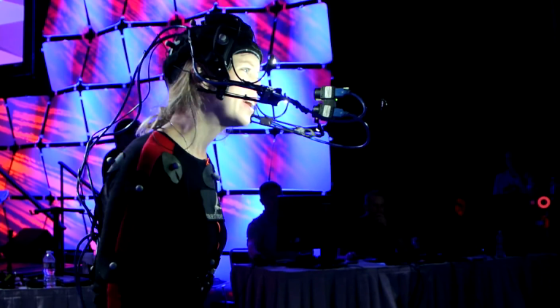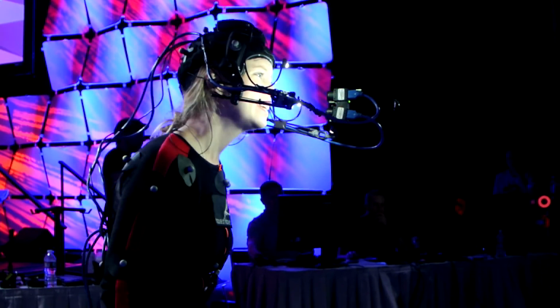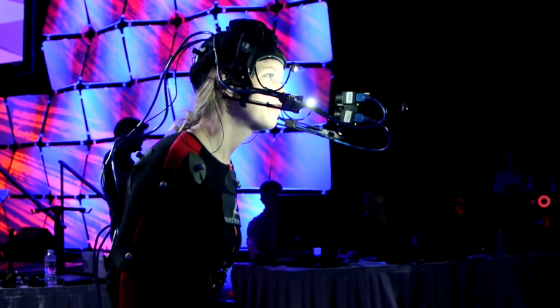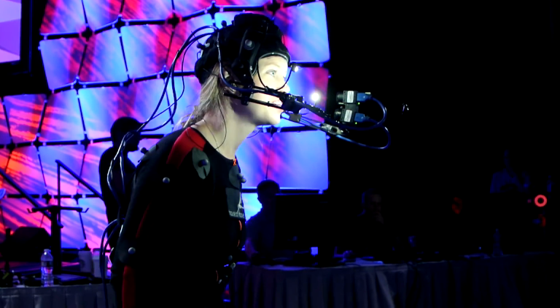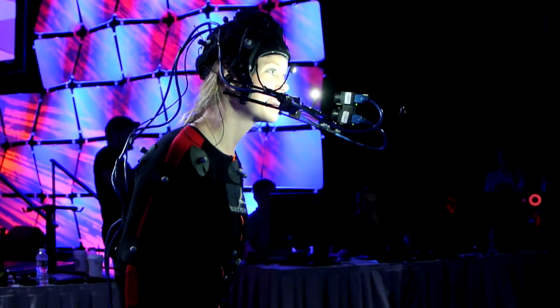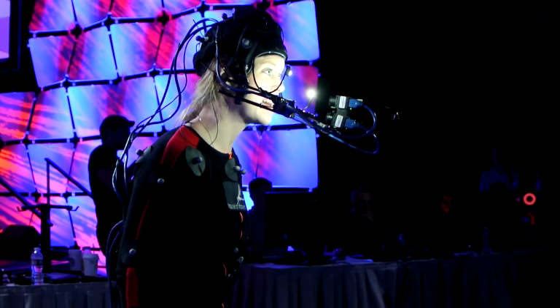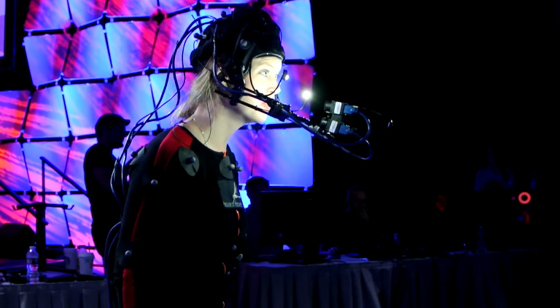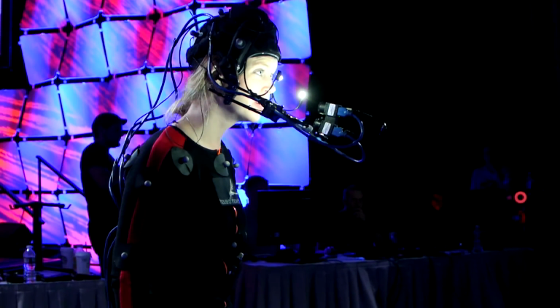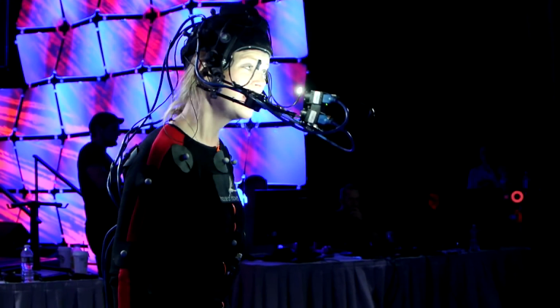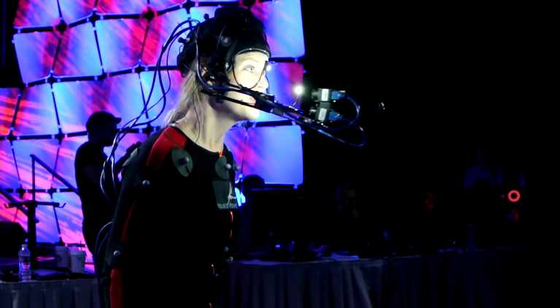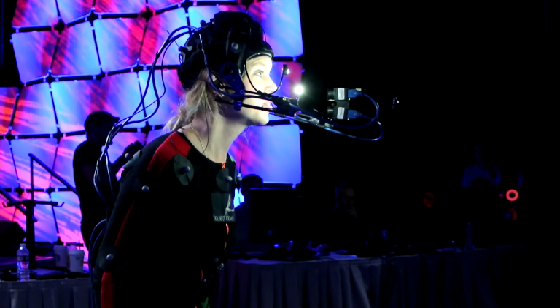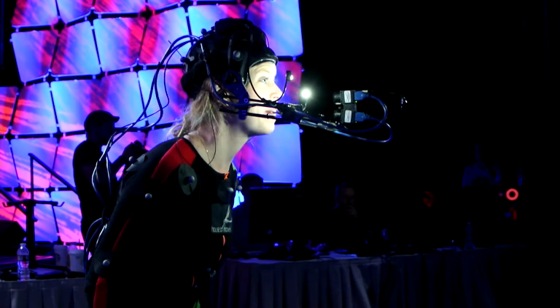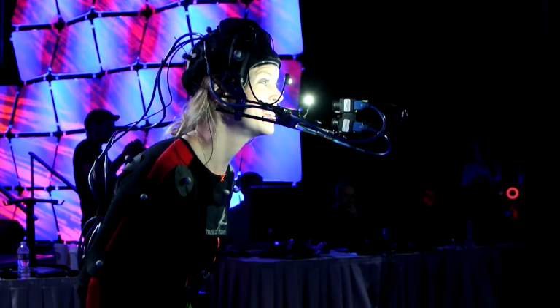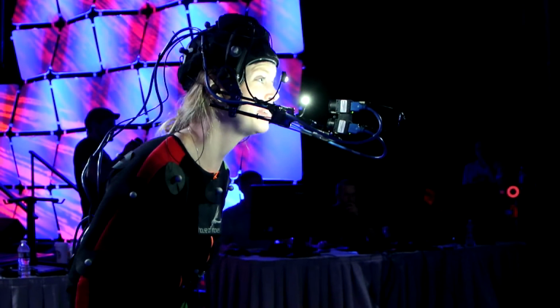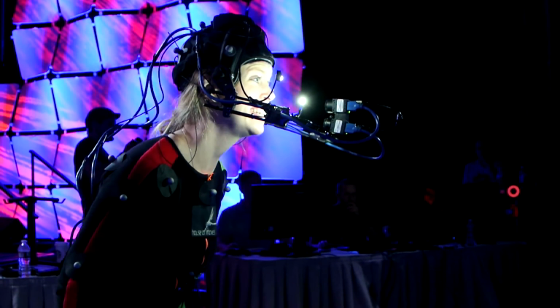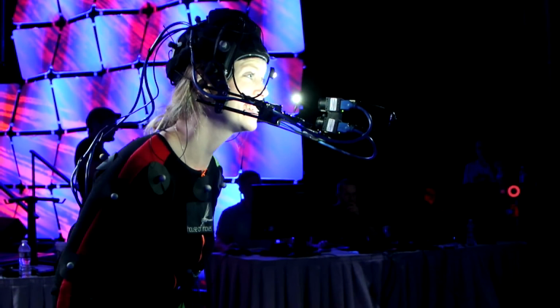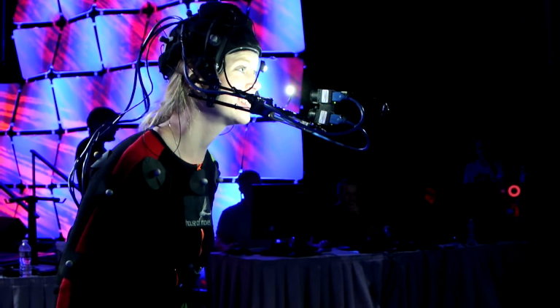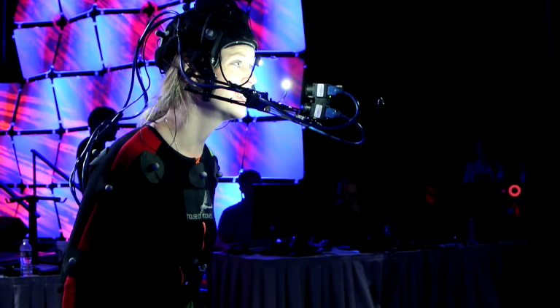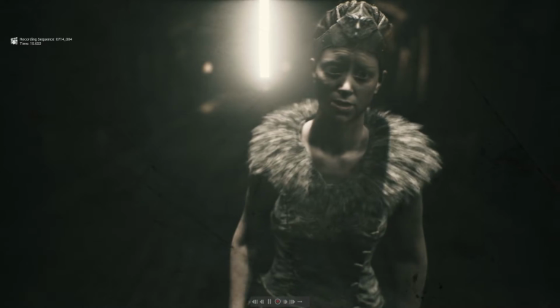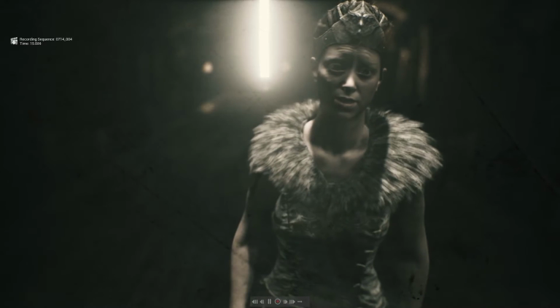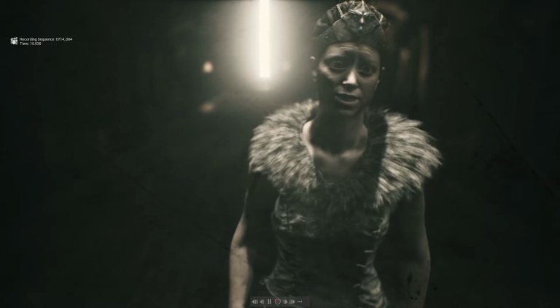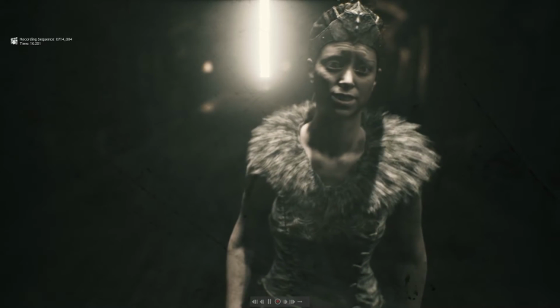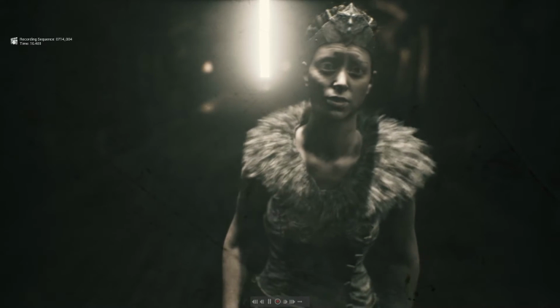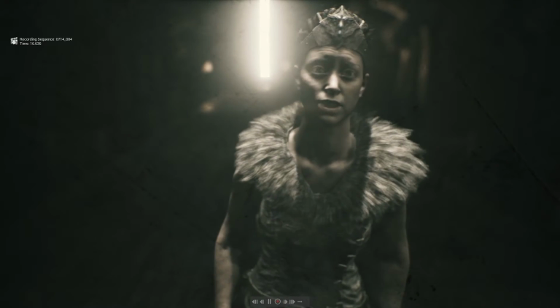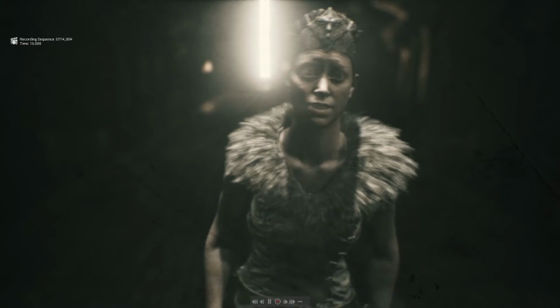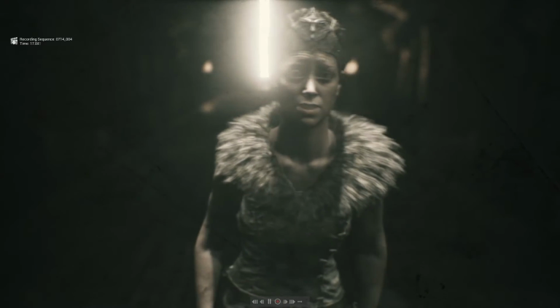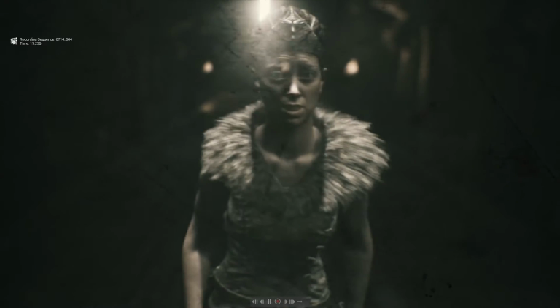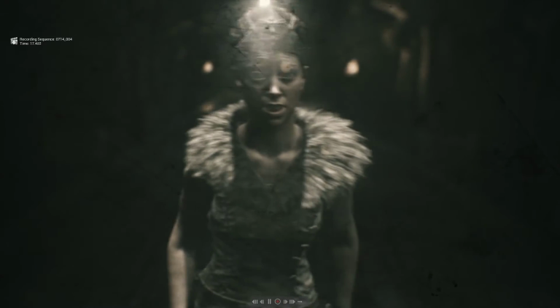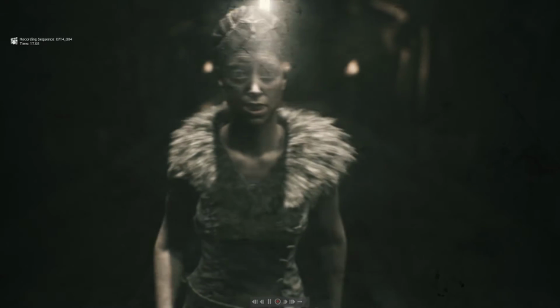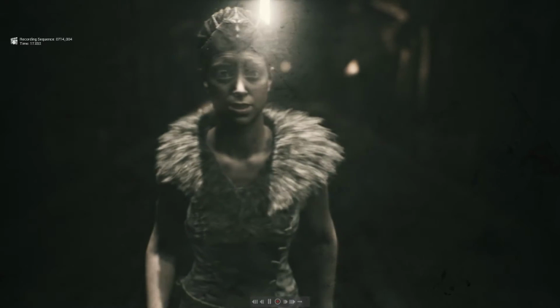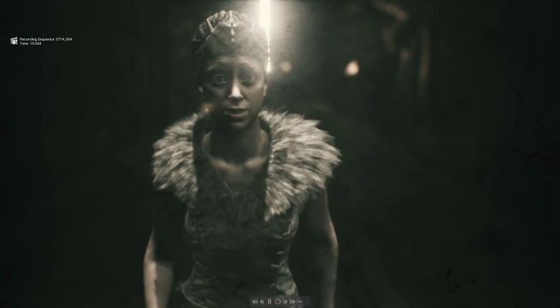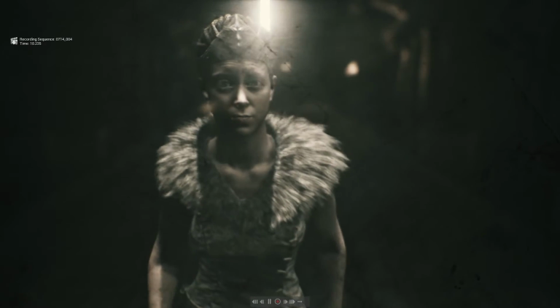We only have each other now. Don't abandon me. Senua, listen to me.